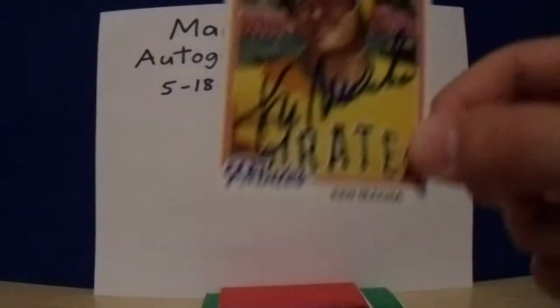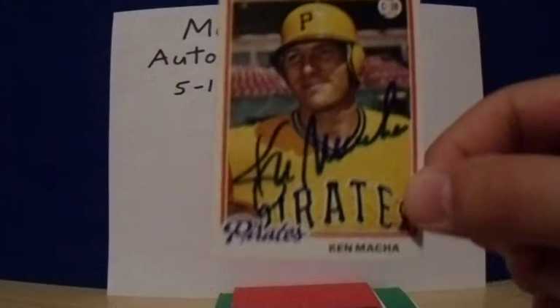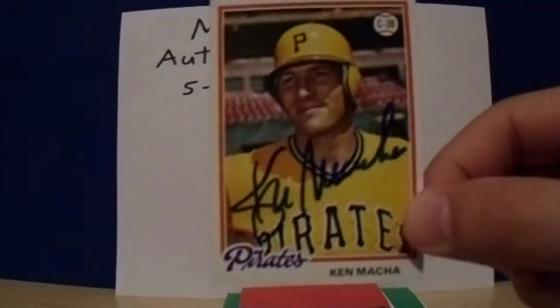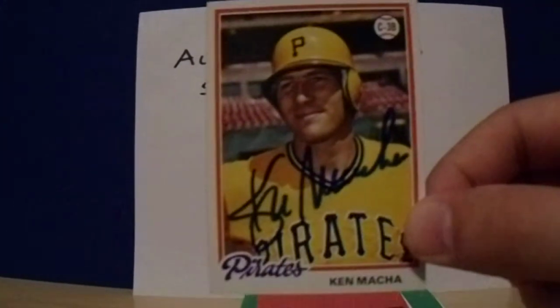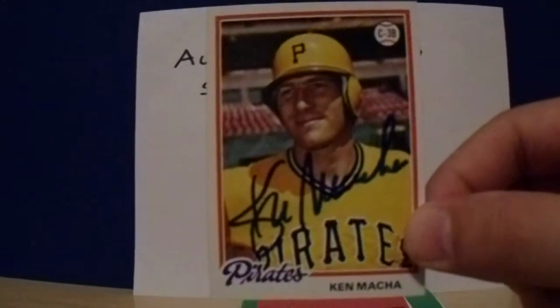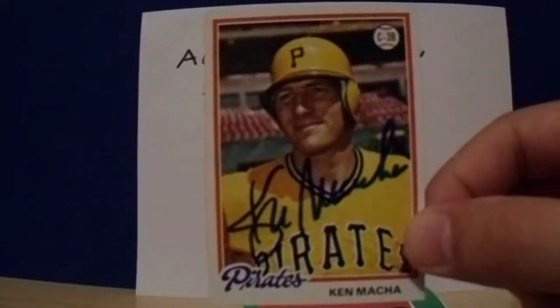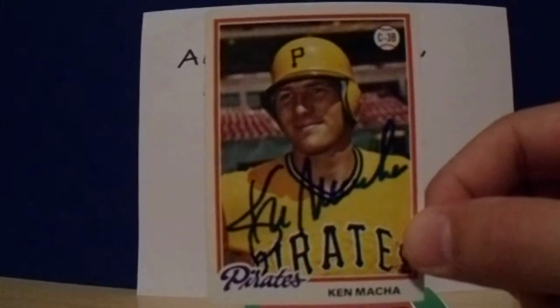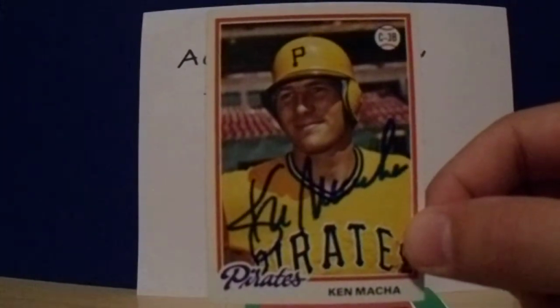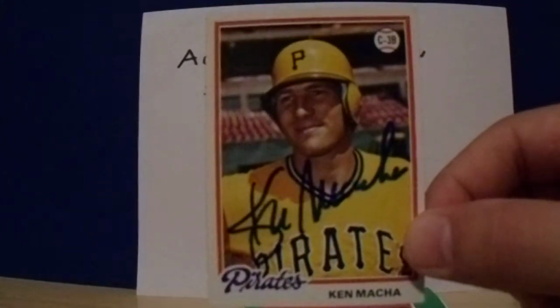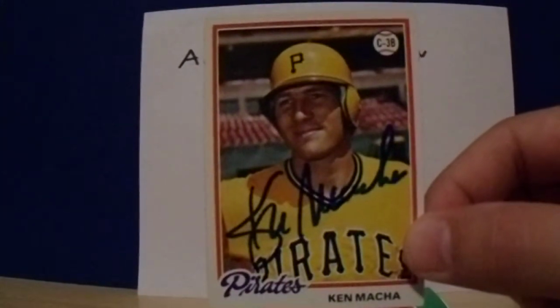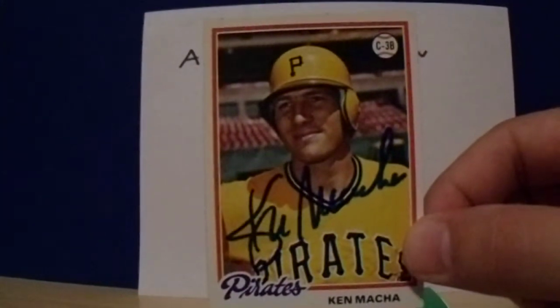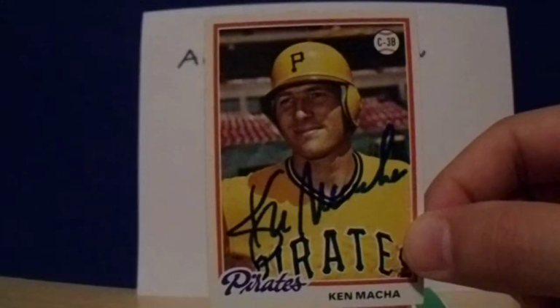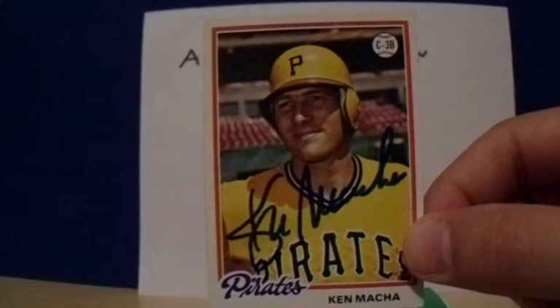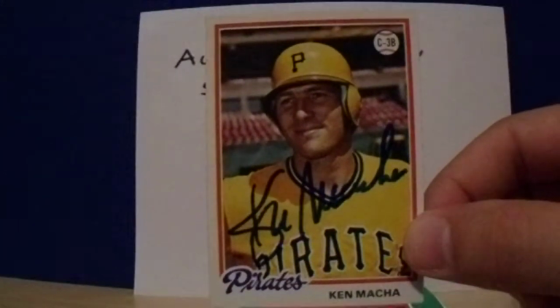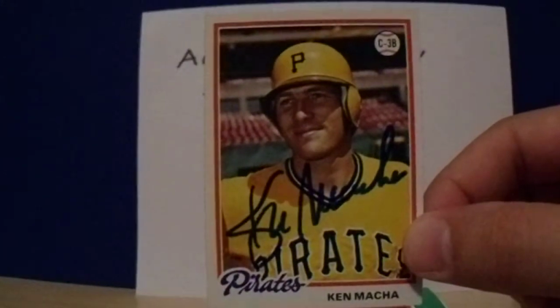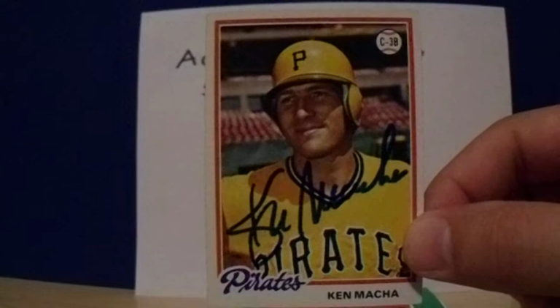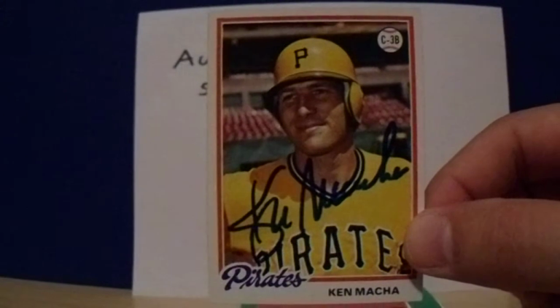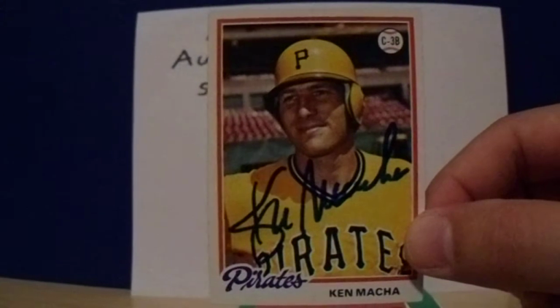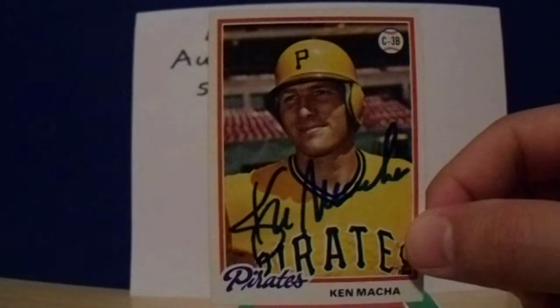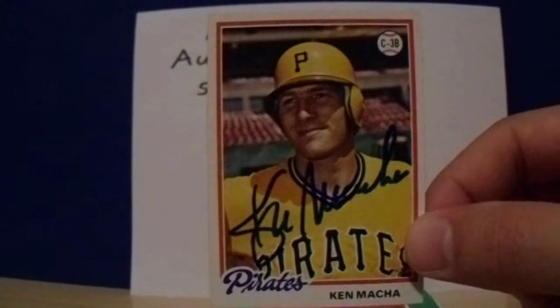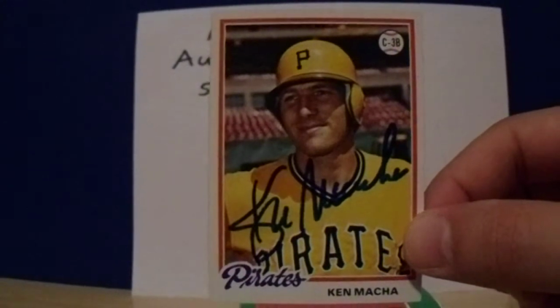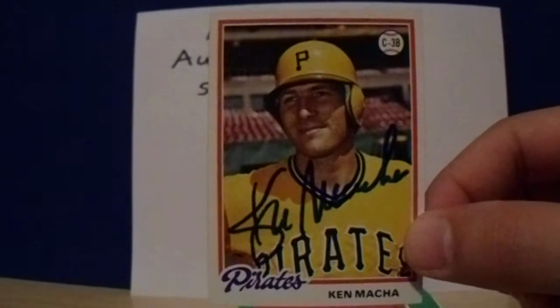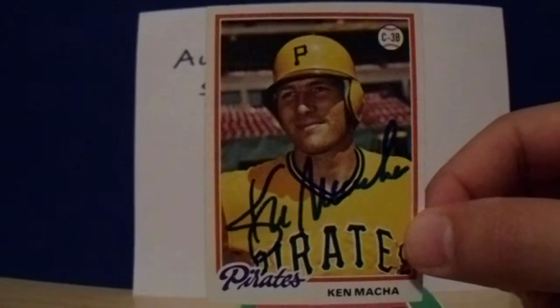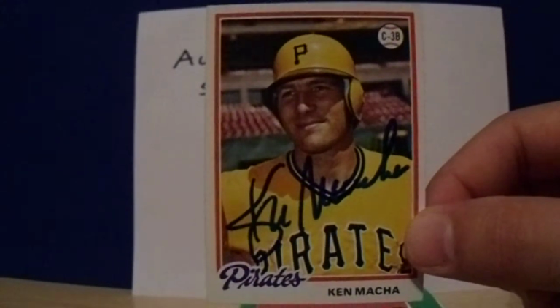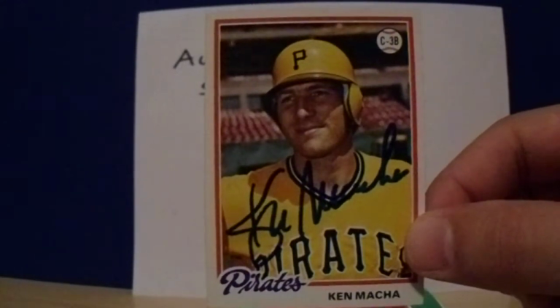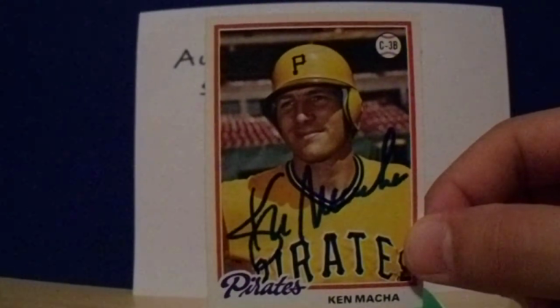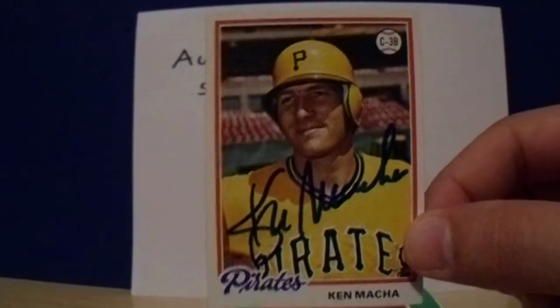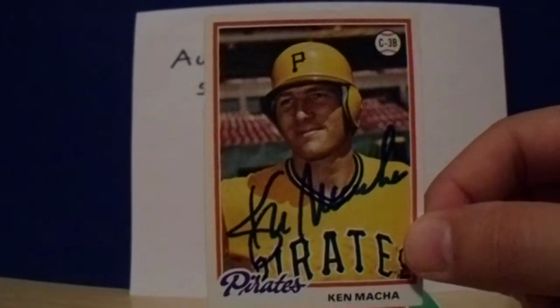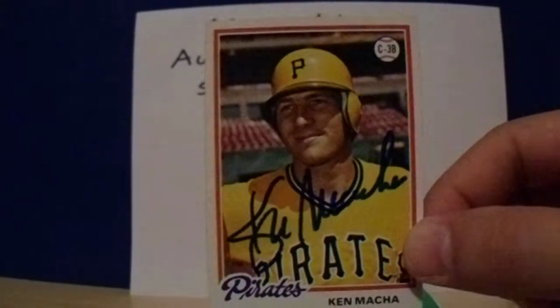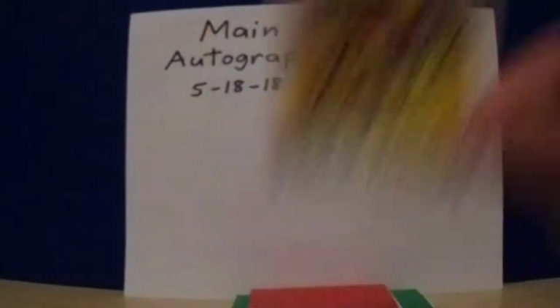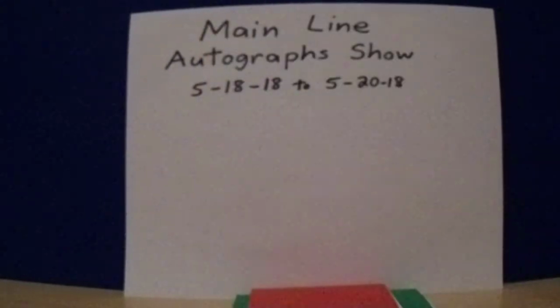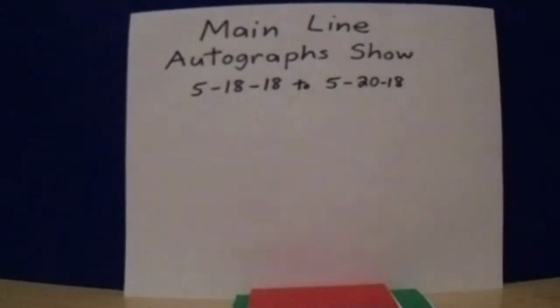Free signer — Ken Maka. I know he does TTM, but I didn't want to put him on a ball or a mini helmet.